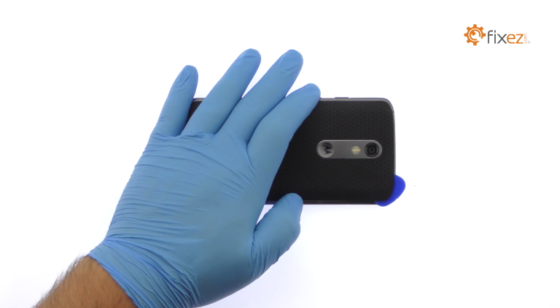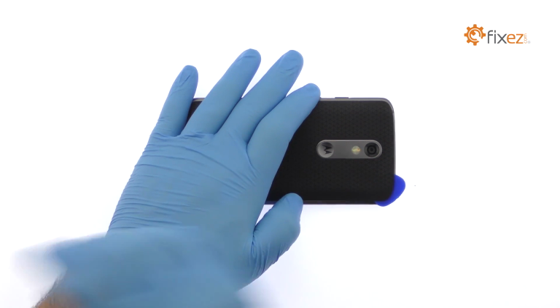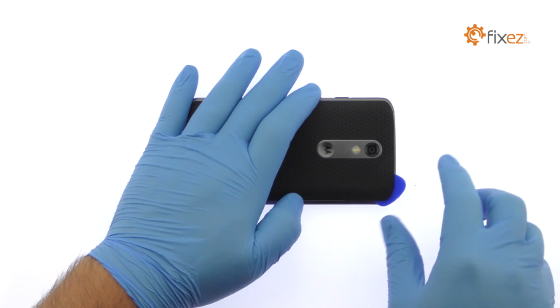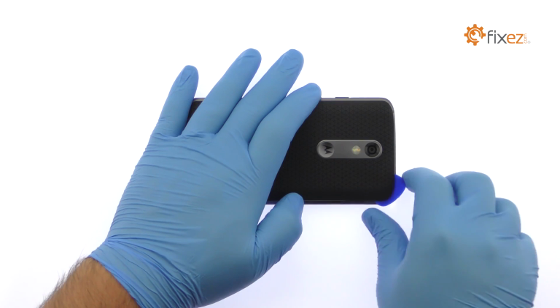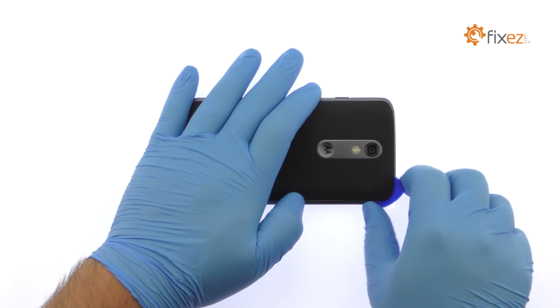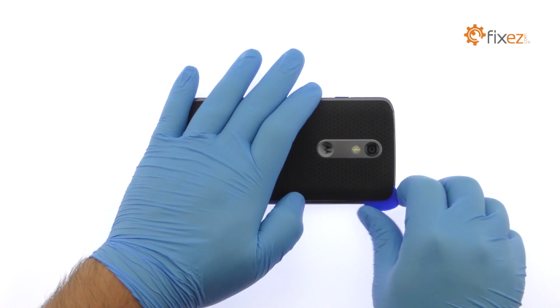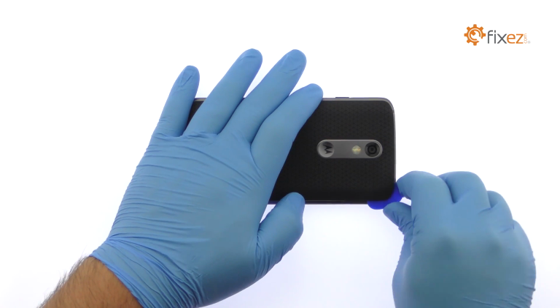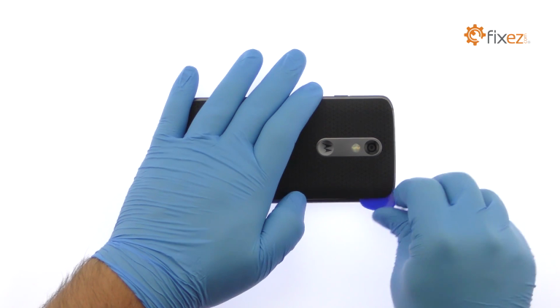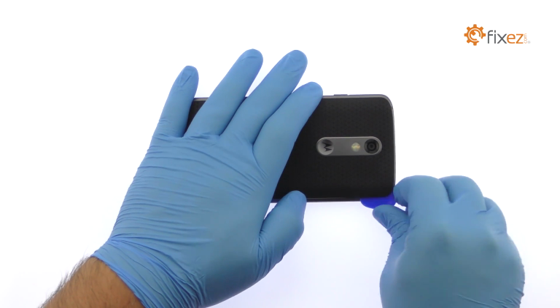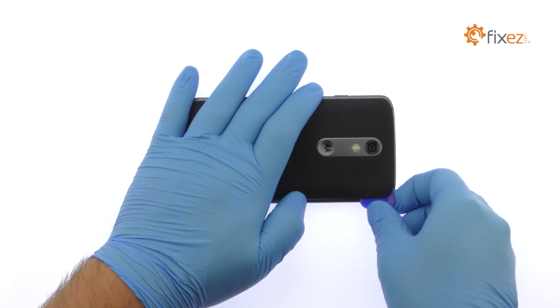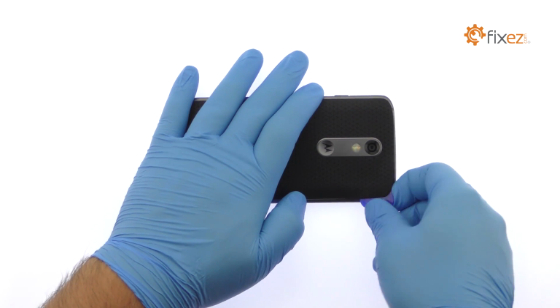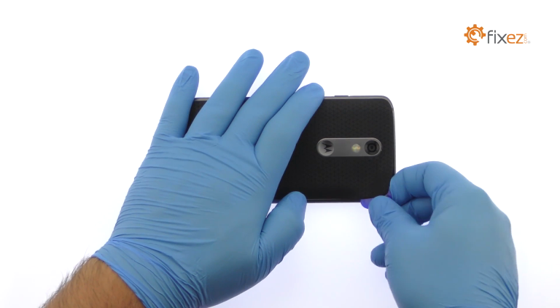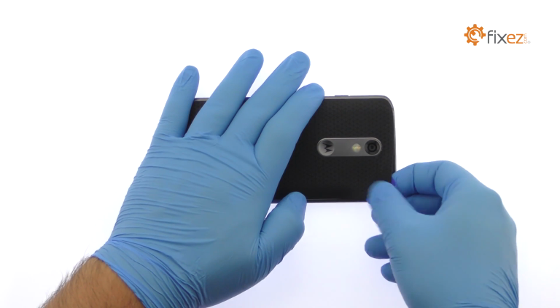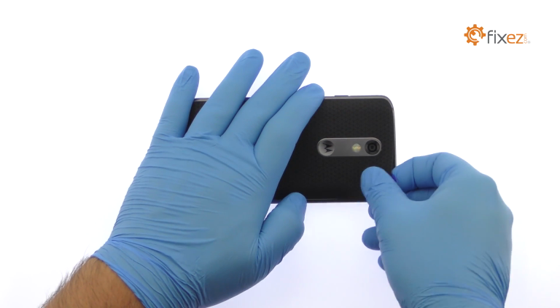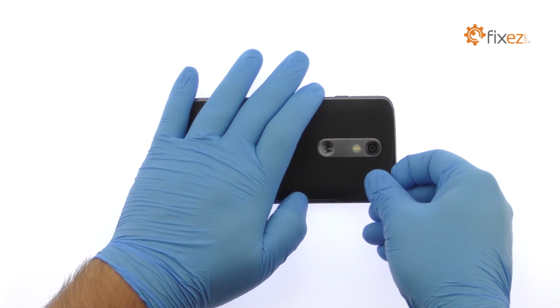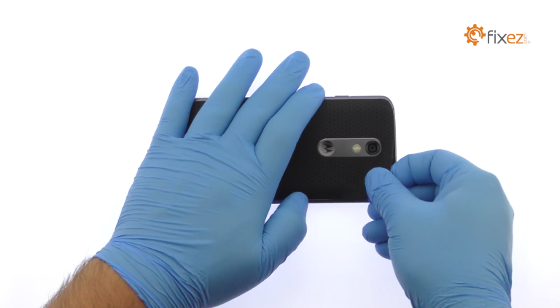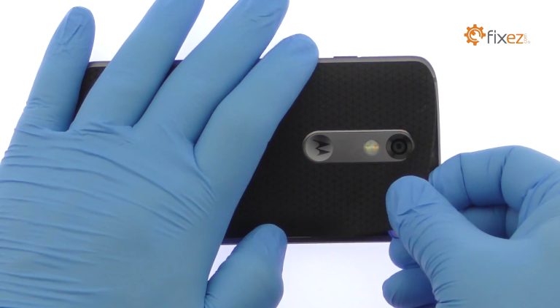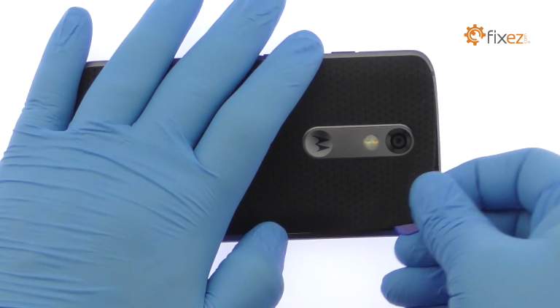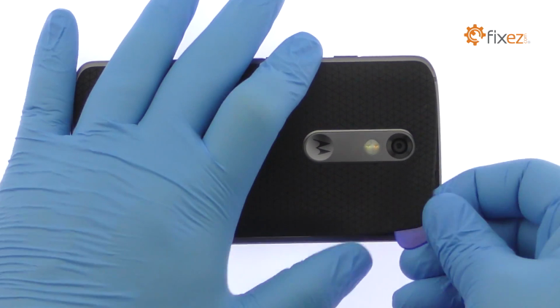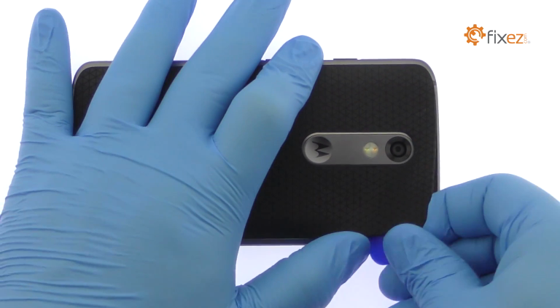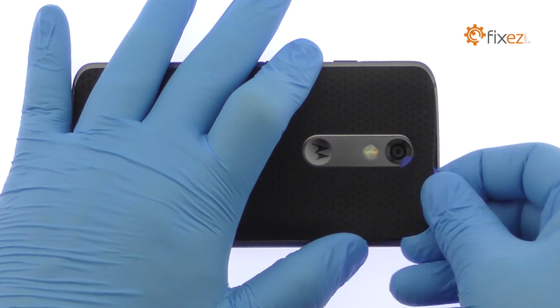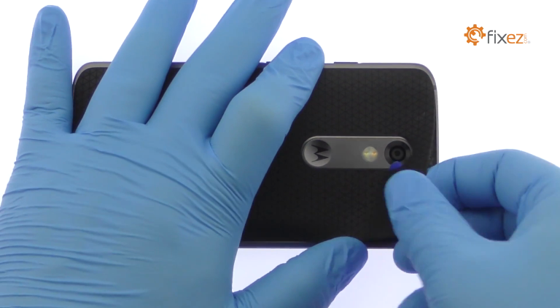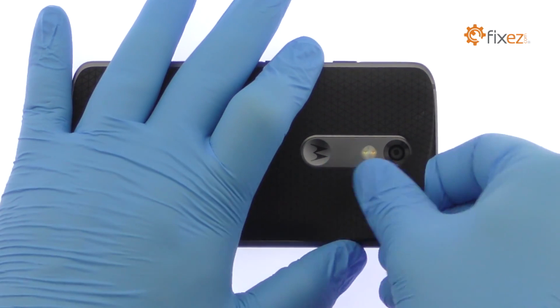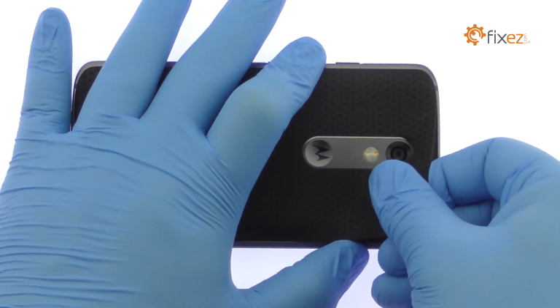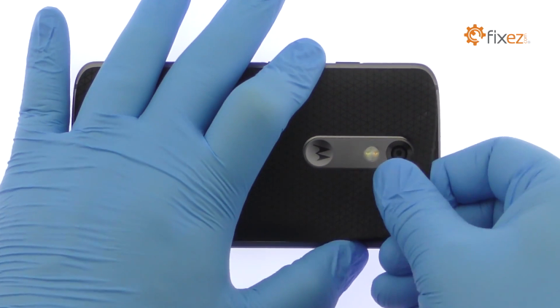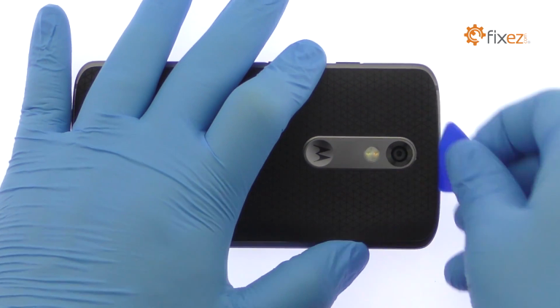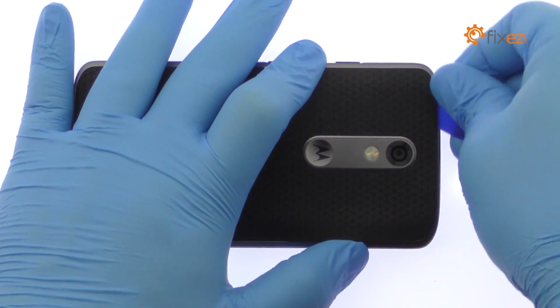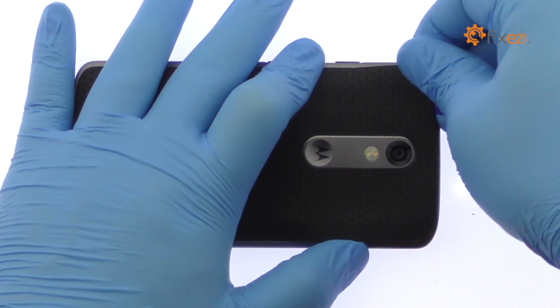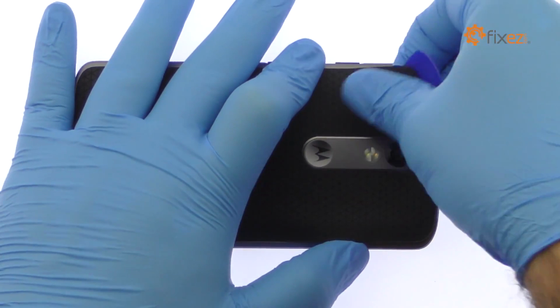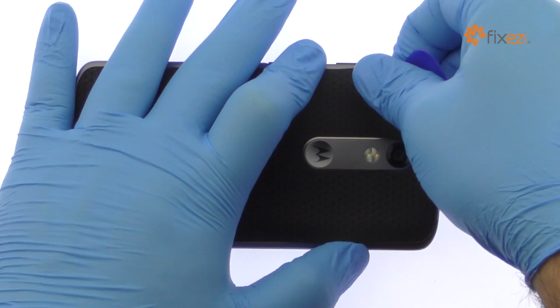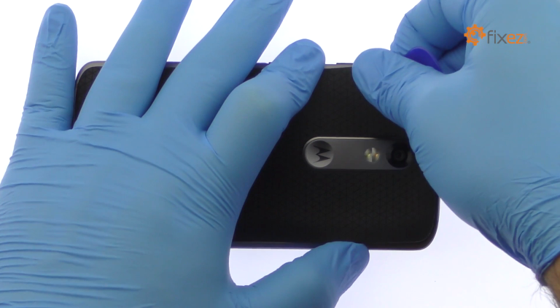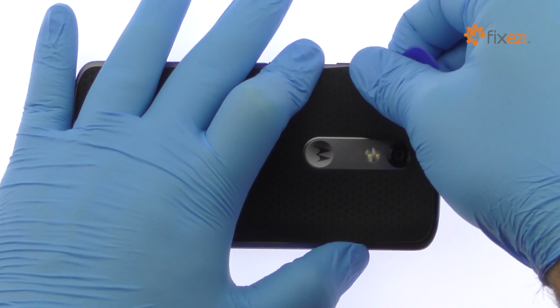Take your time and apply additional heat as needed. The adhesive securing the cover is relatively mild. Once the pick sneaks into the seam, the cover can be peeled up.